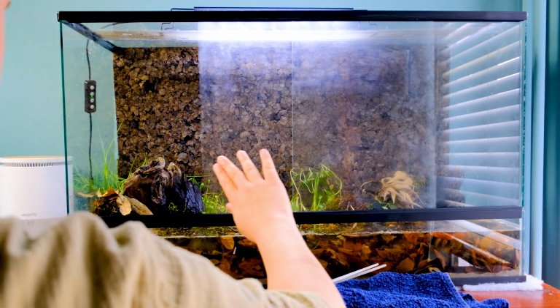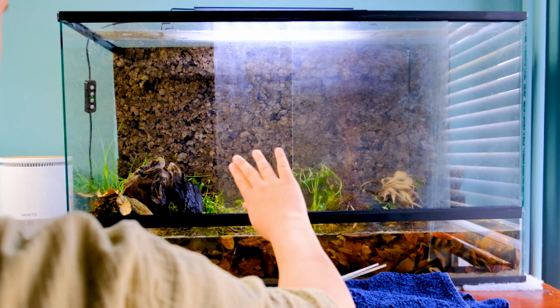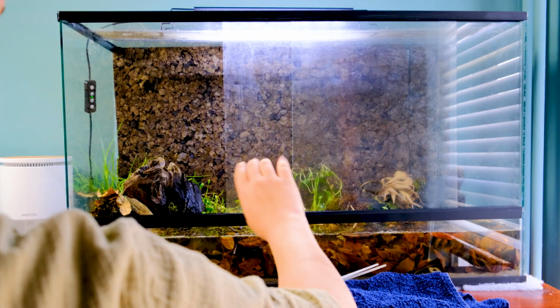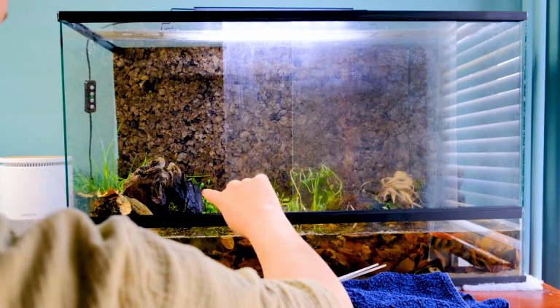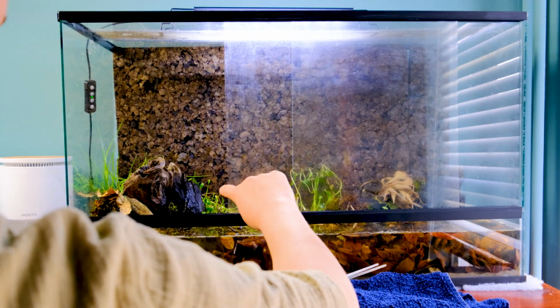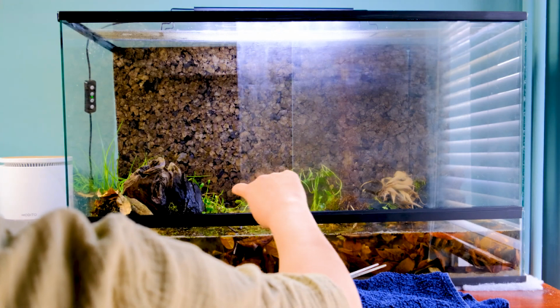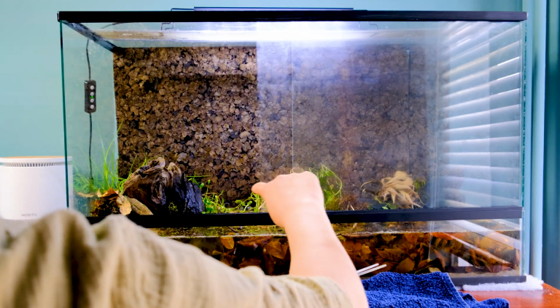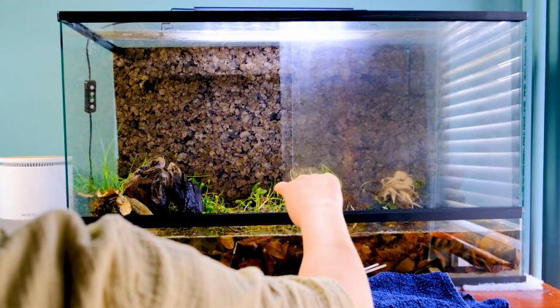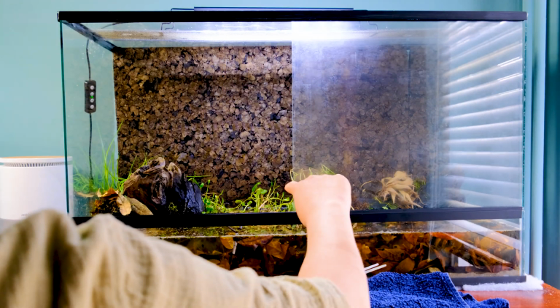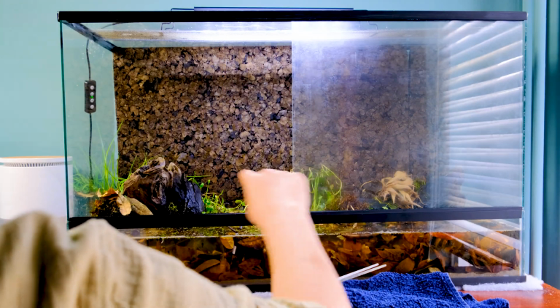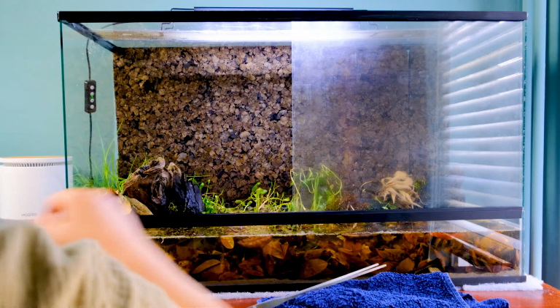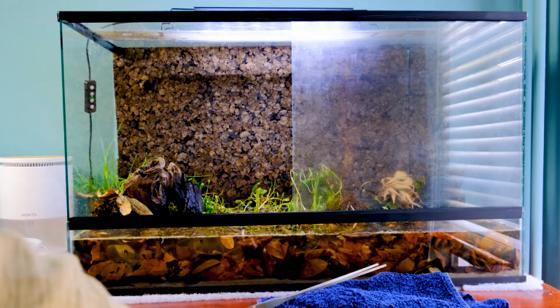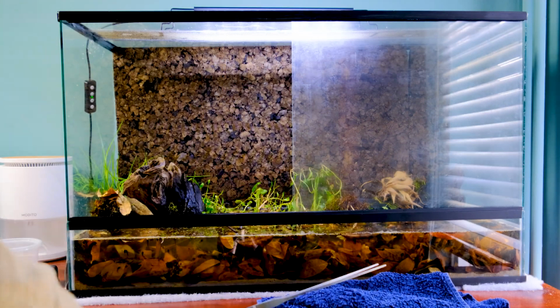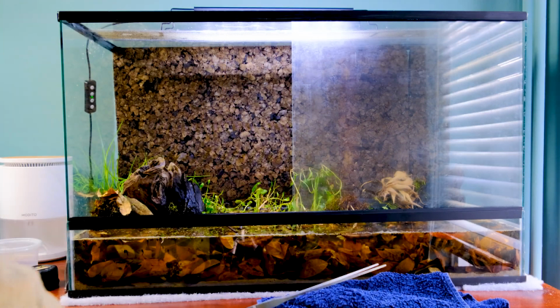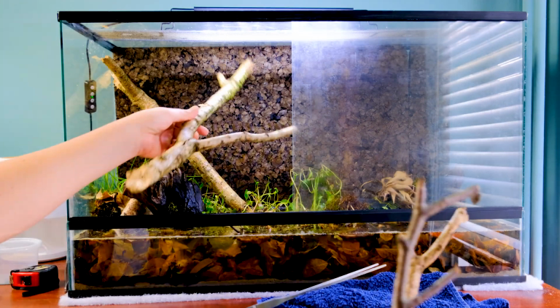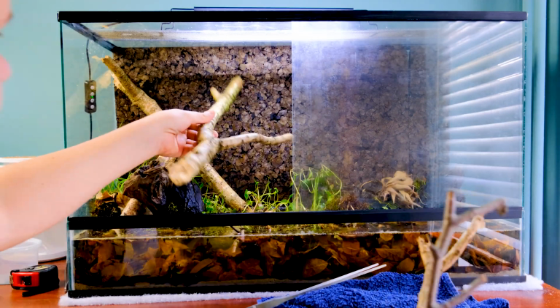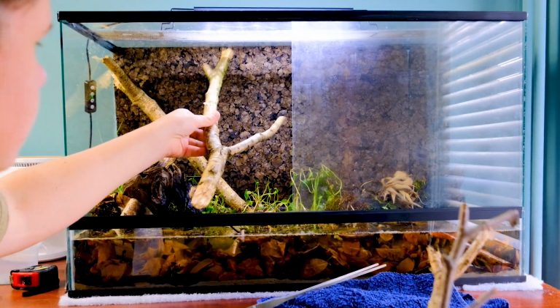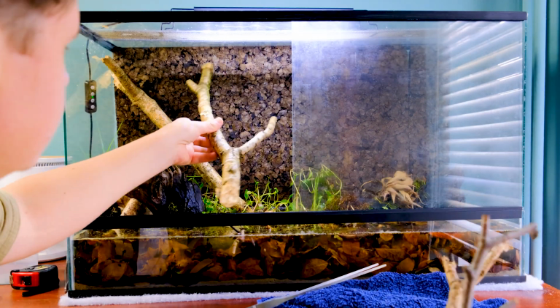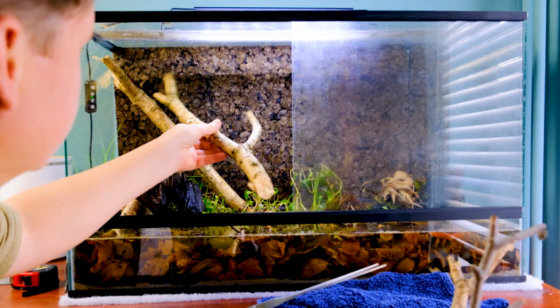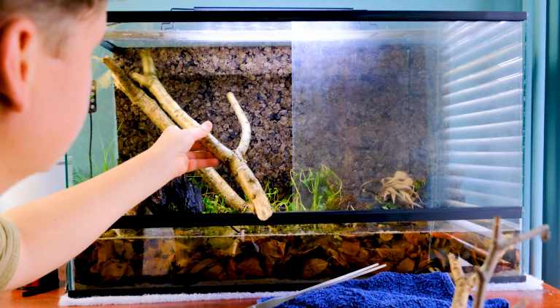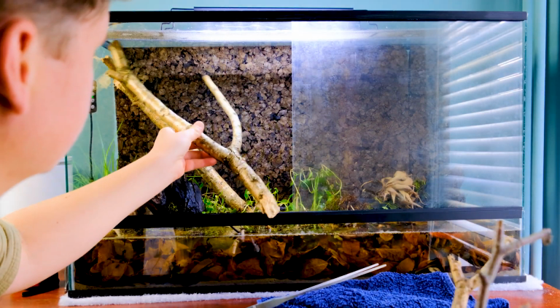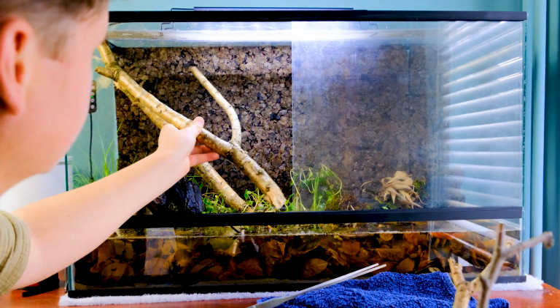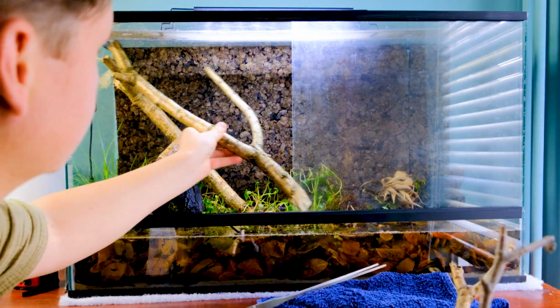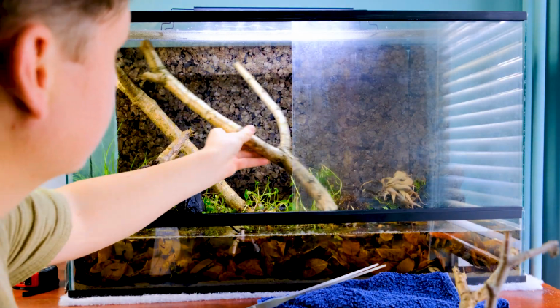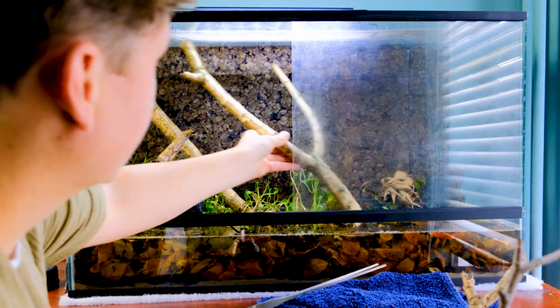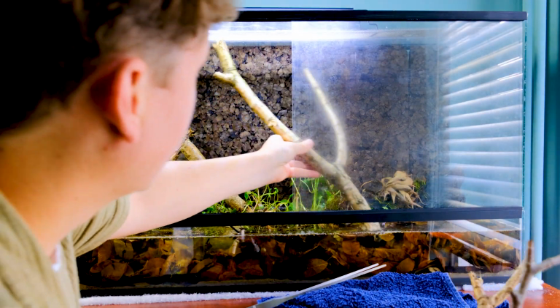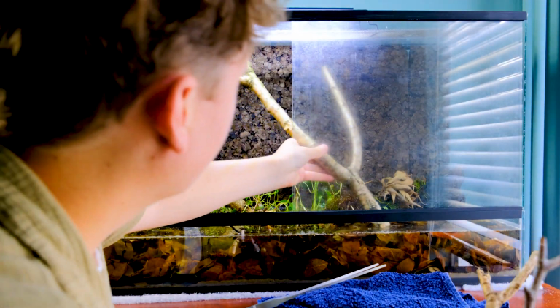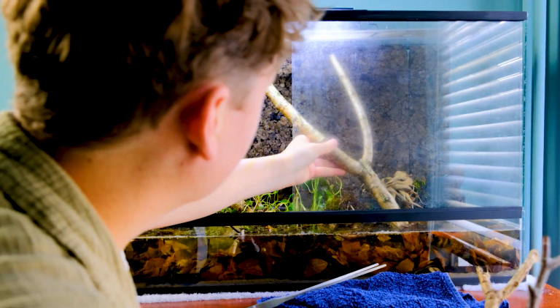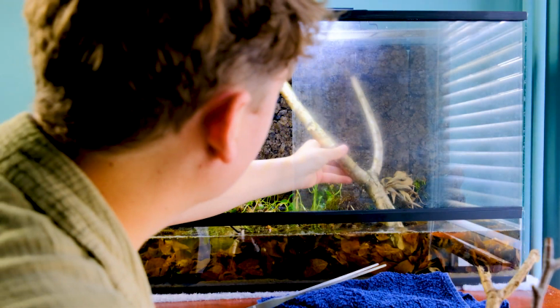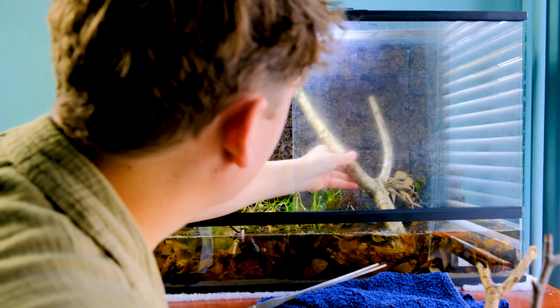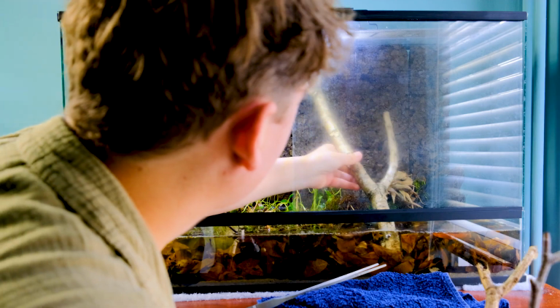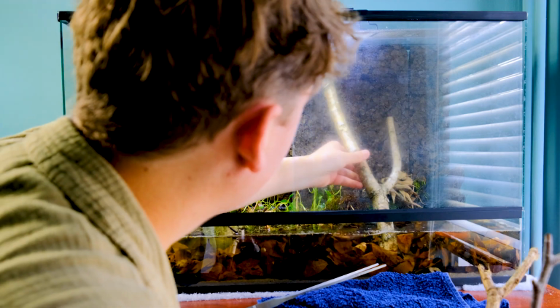I felt that the upper area of this setup was a bit empty, so I collected some branches and added them to the tank.